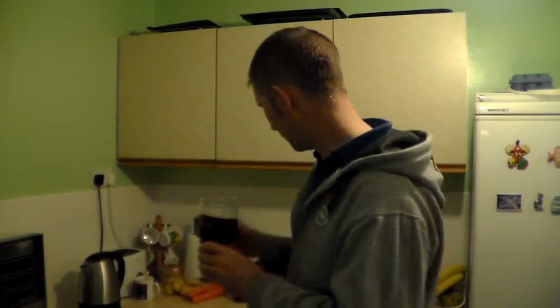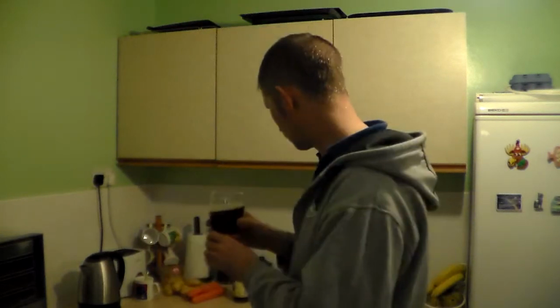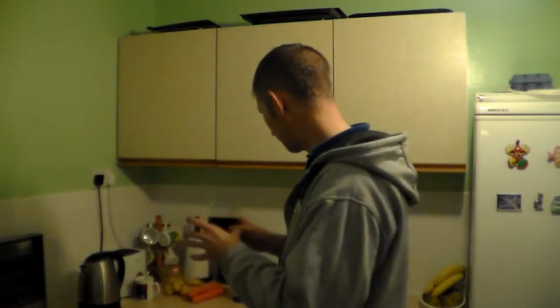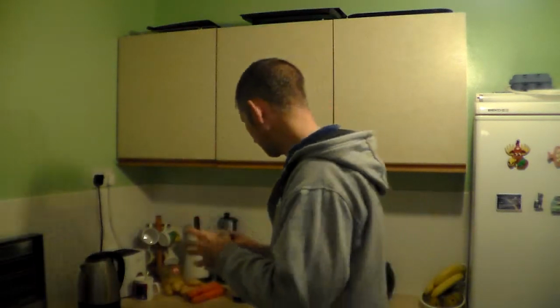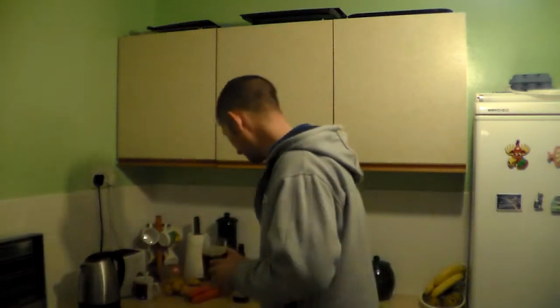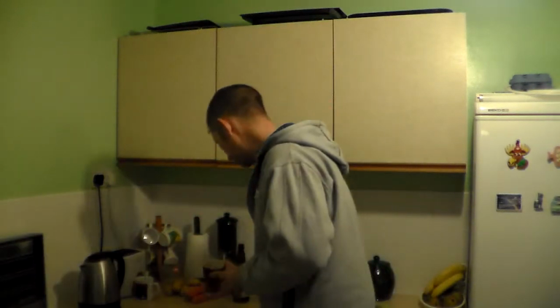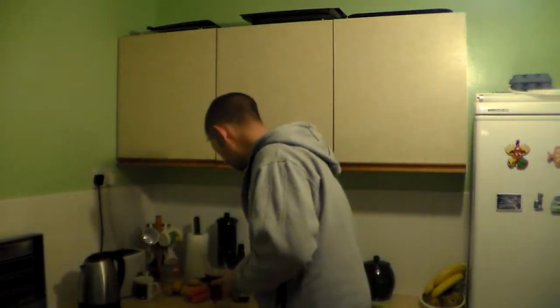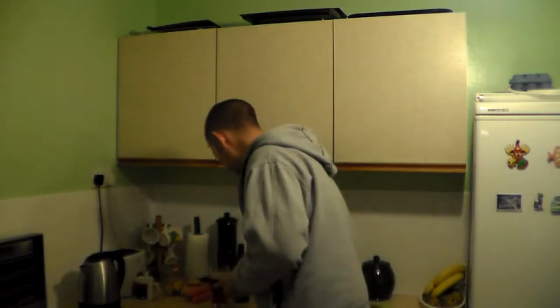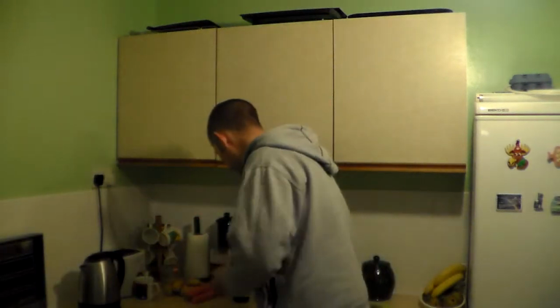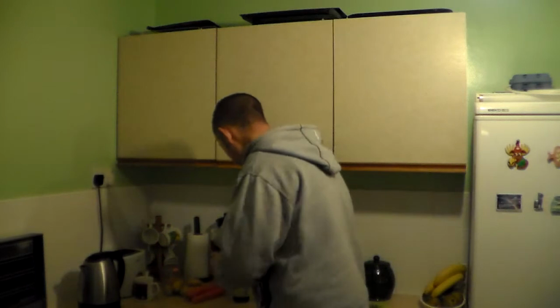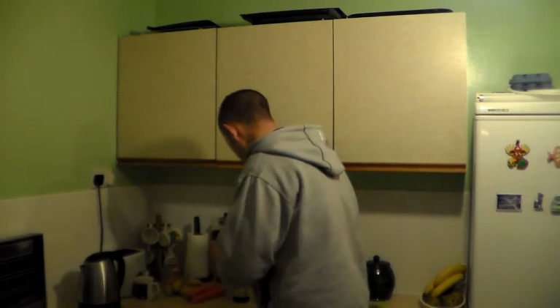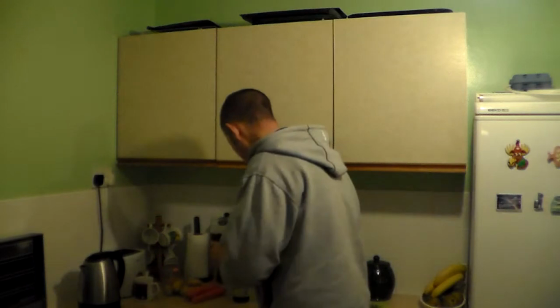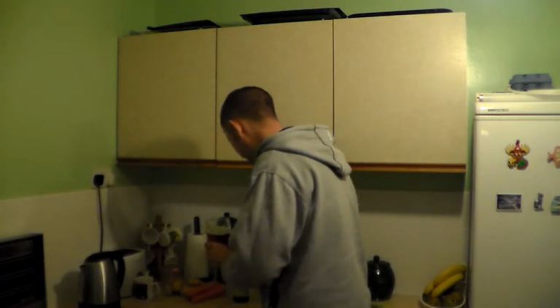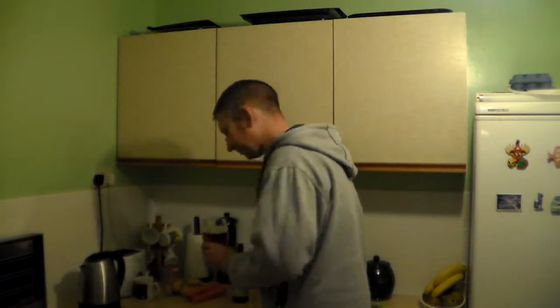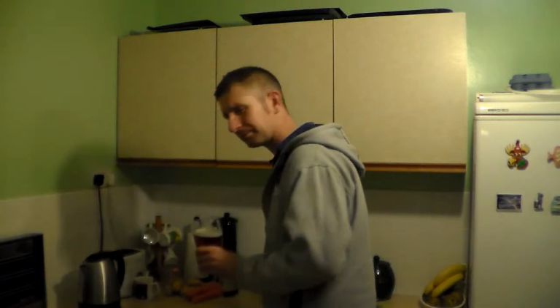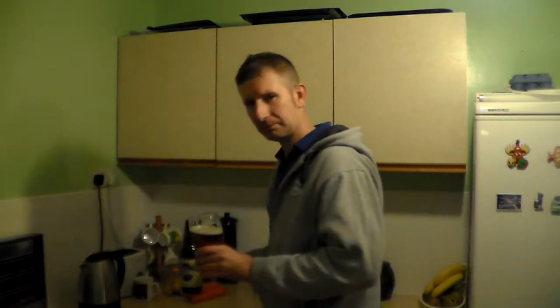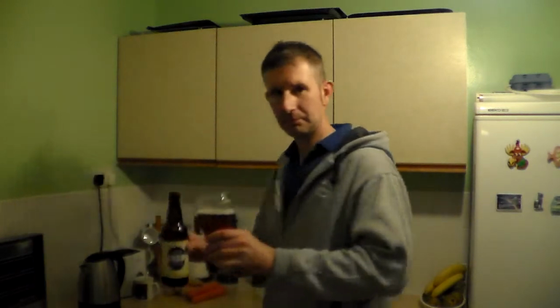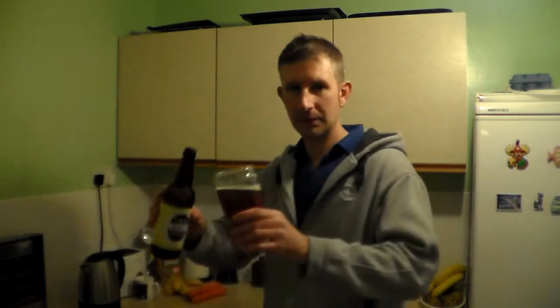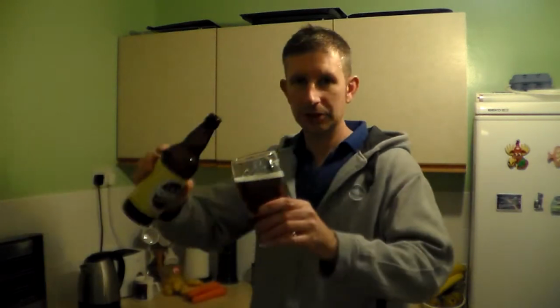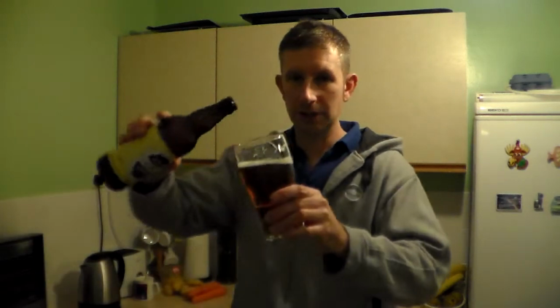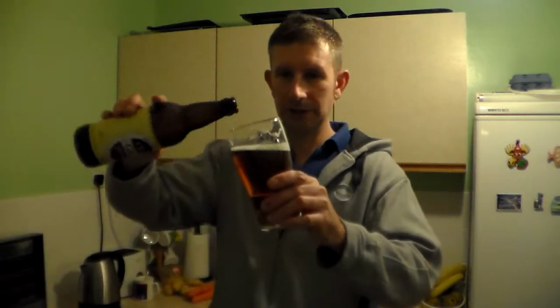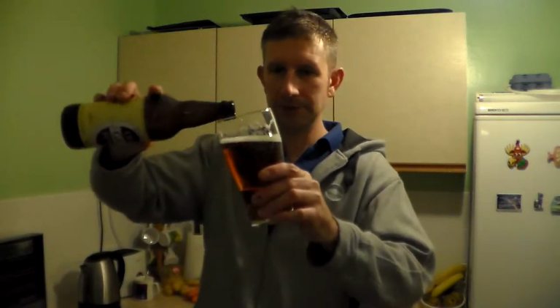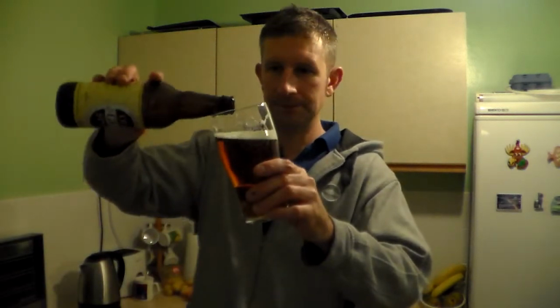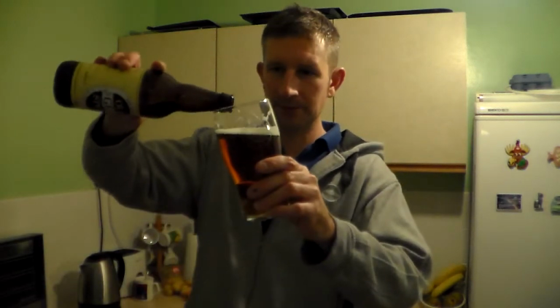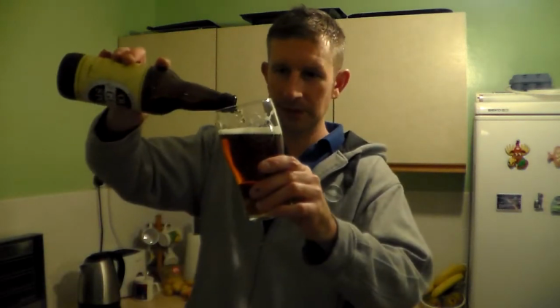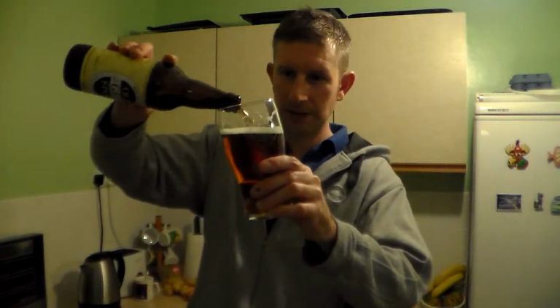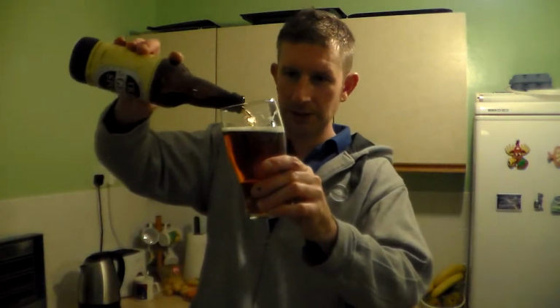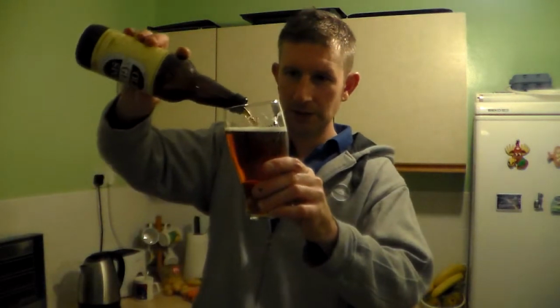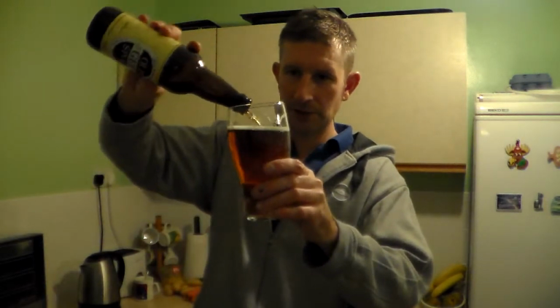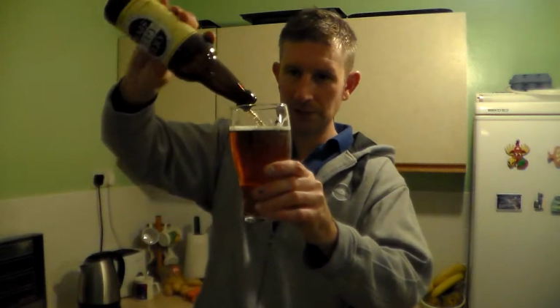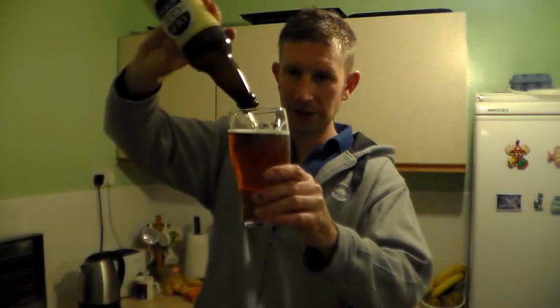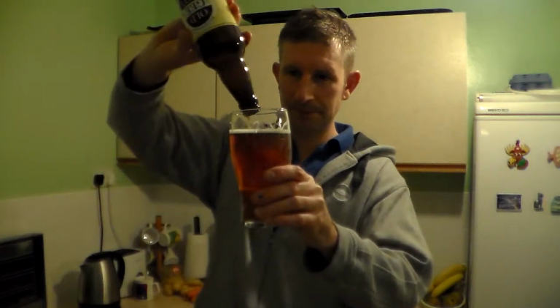It's quite carbonated as well. I'll tell you what, I'll chuck the rest in just for good measure.